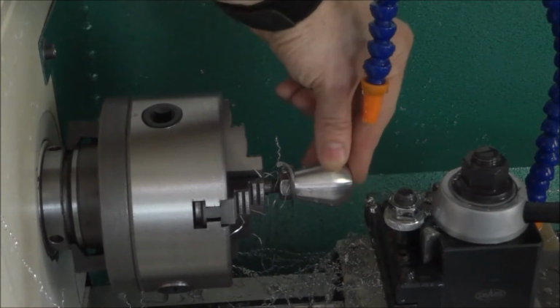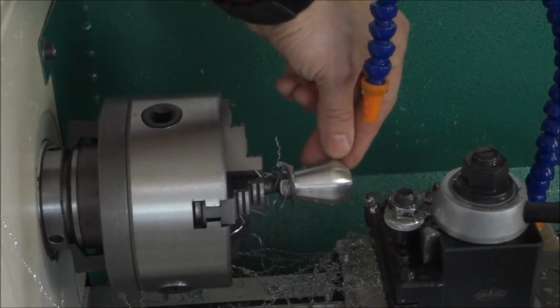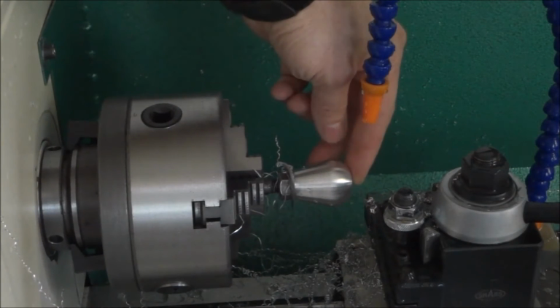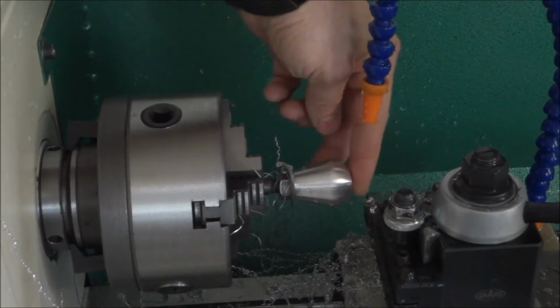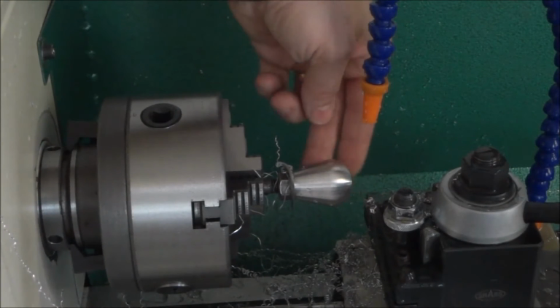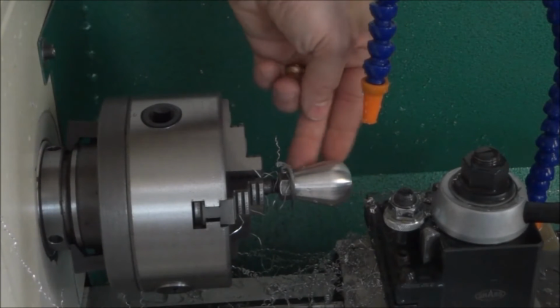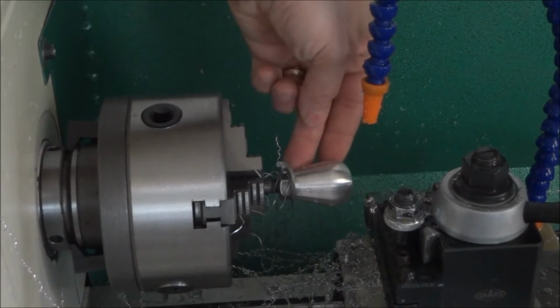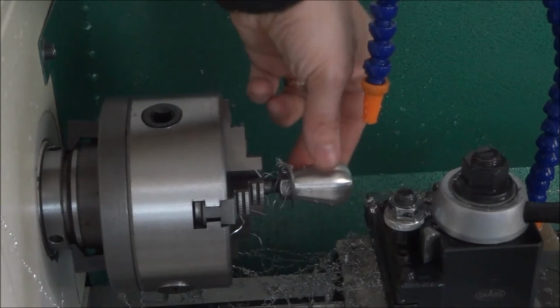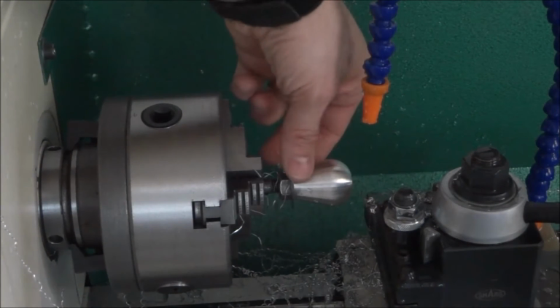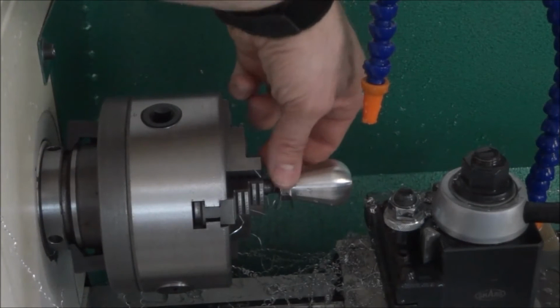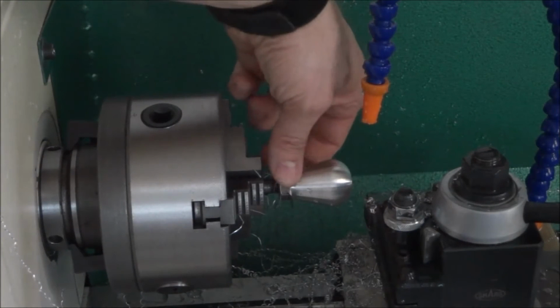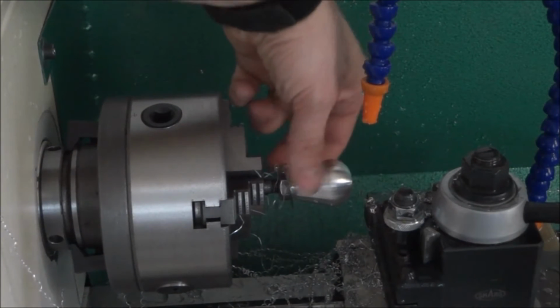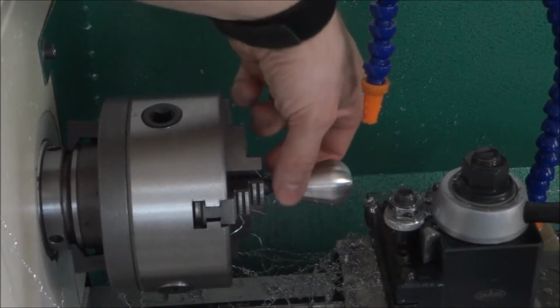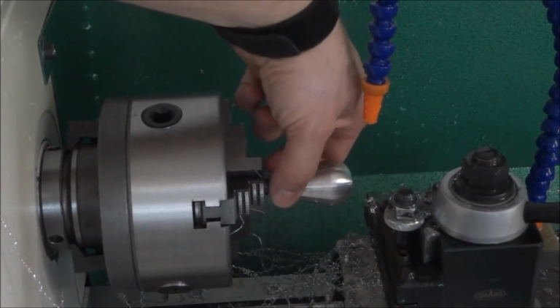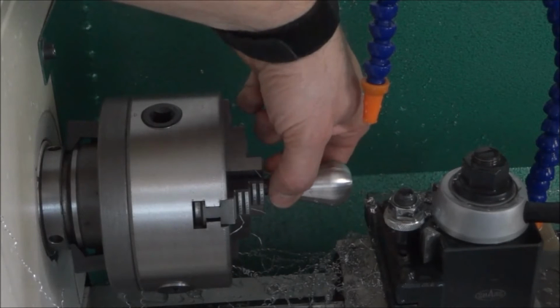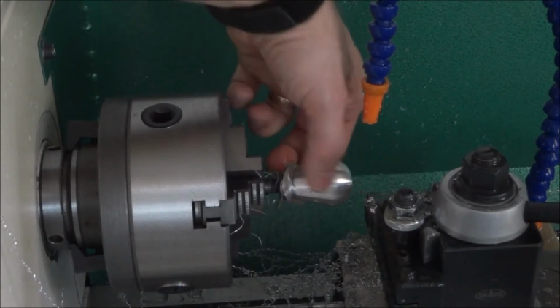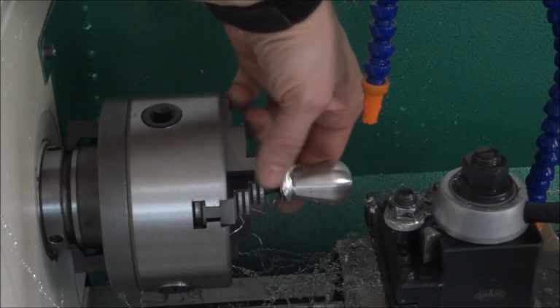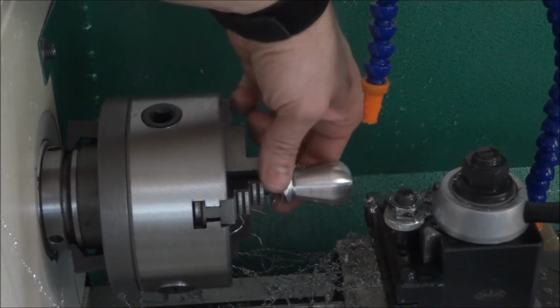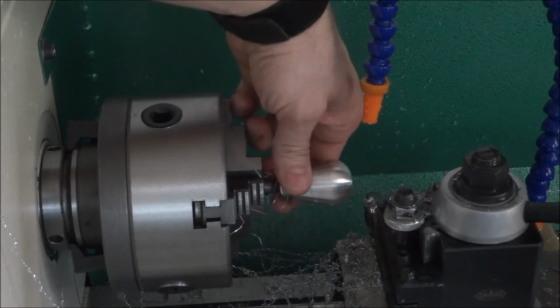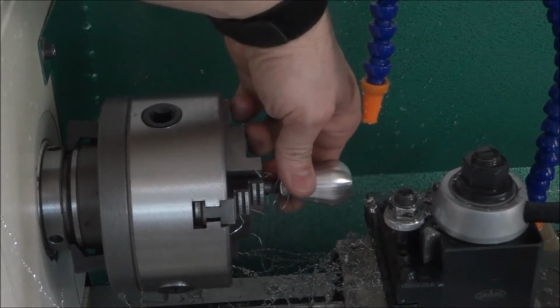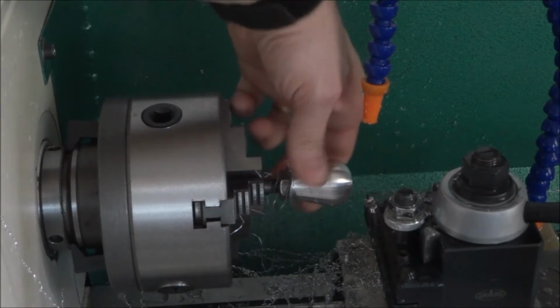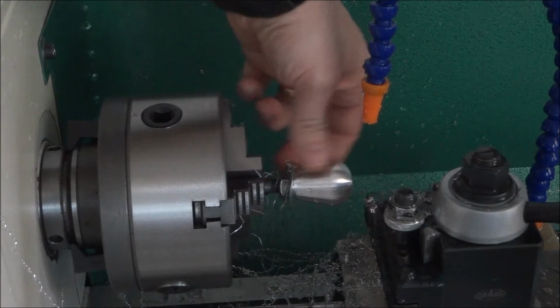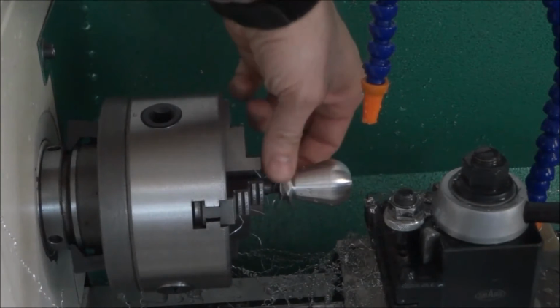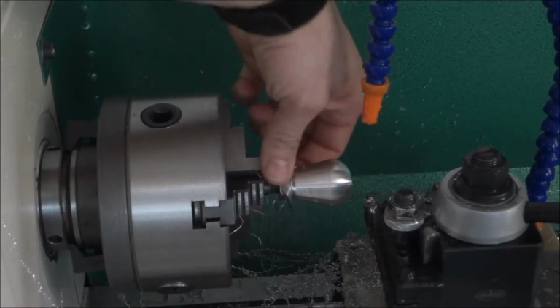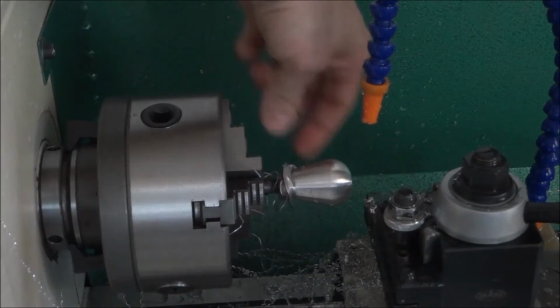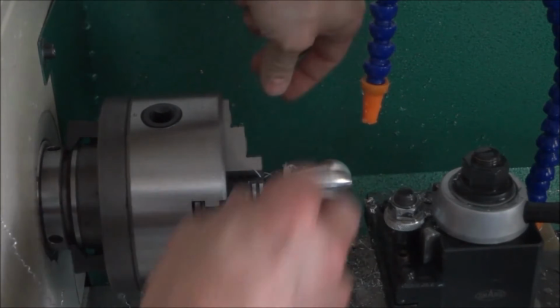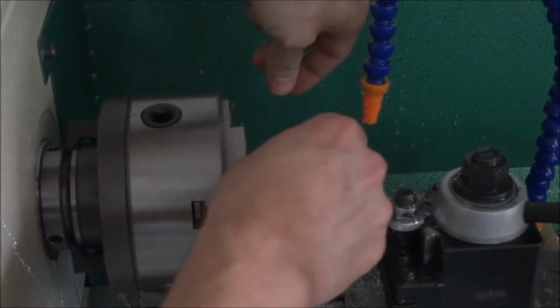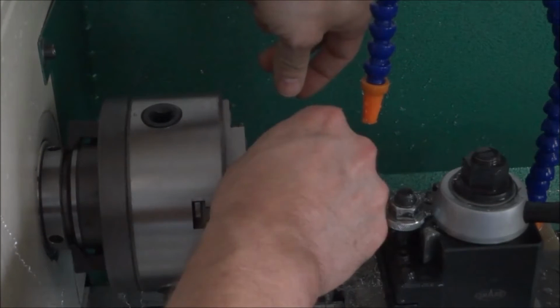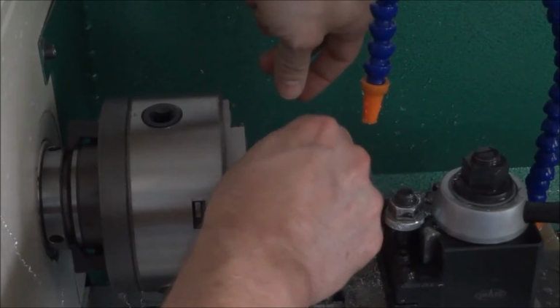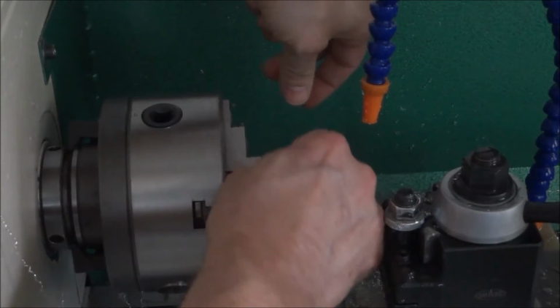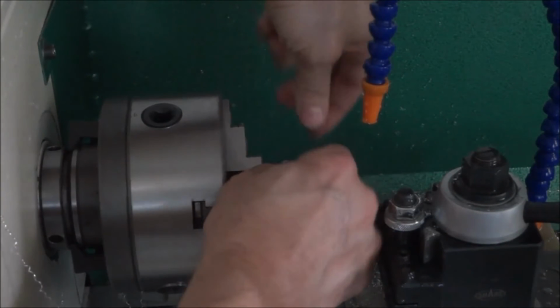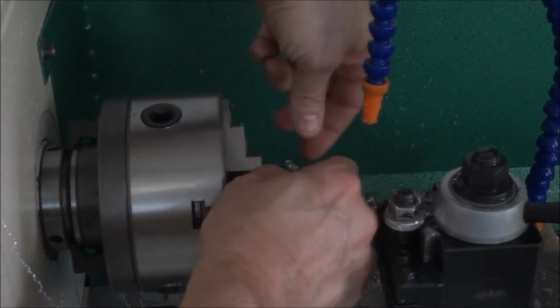Oh yeah, very smooth. I didn't have my zero quite right, looks like.